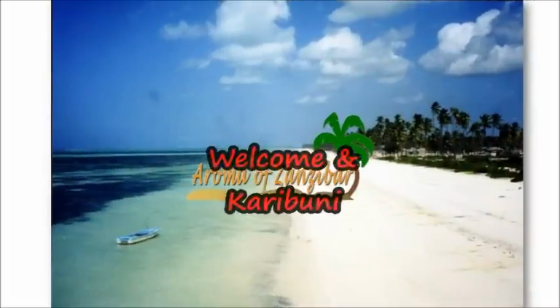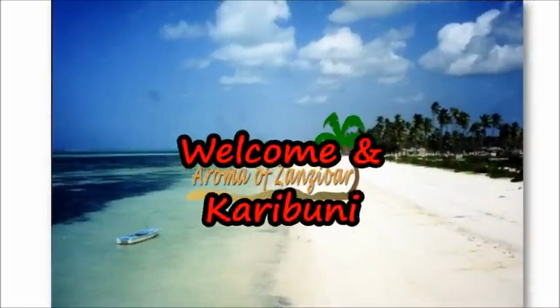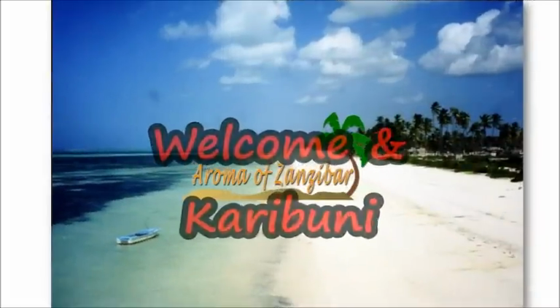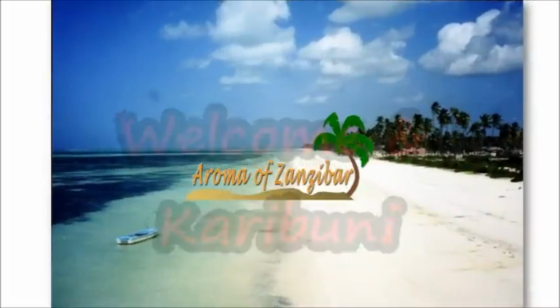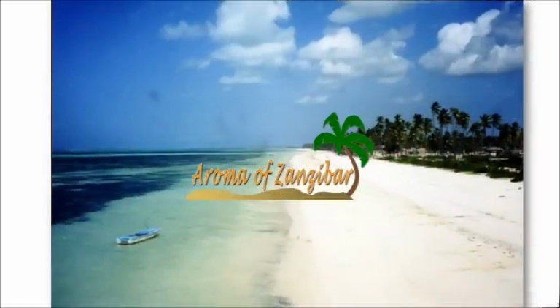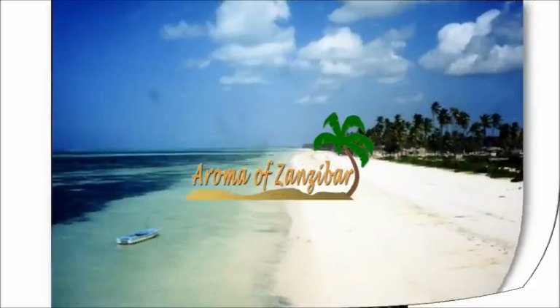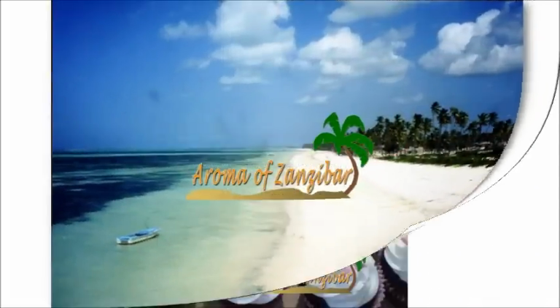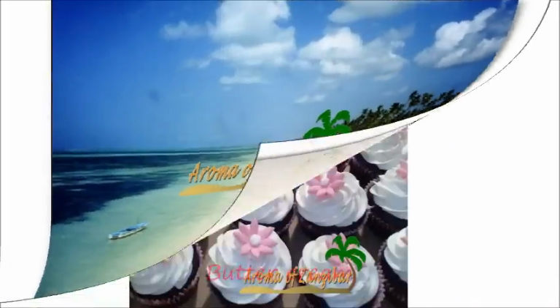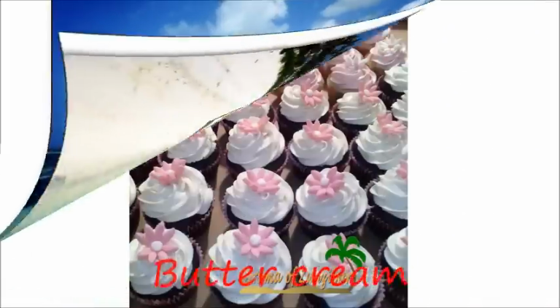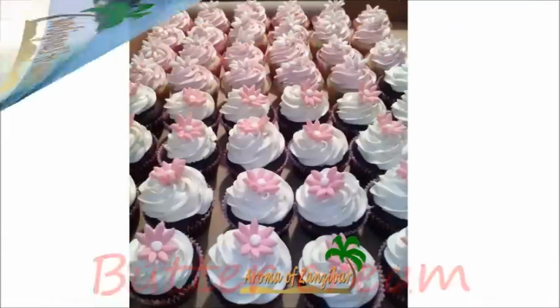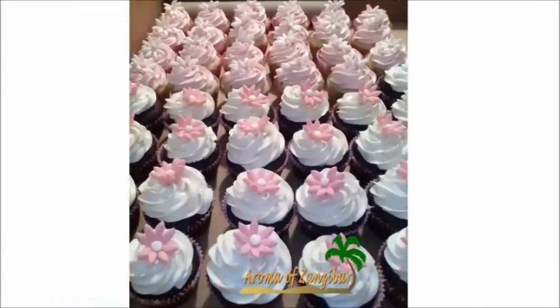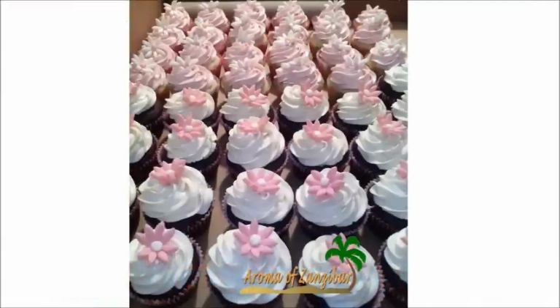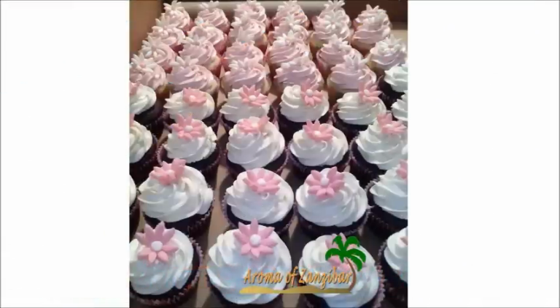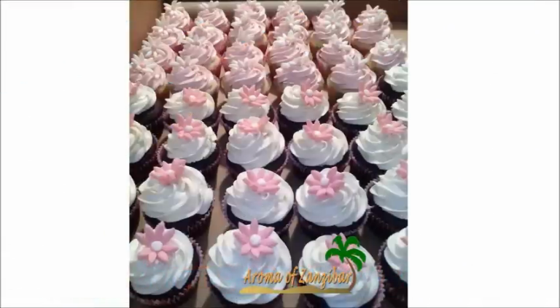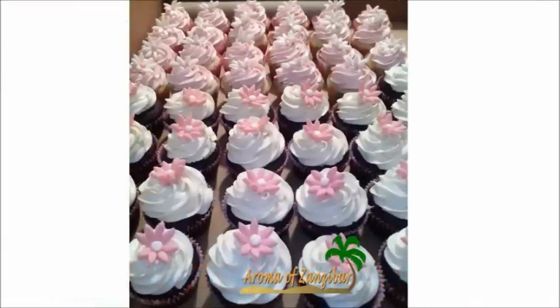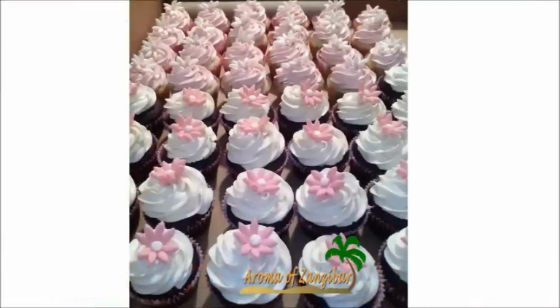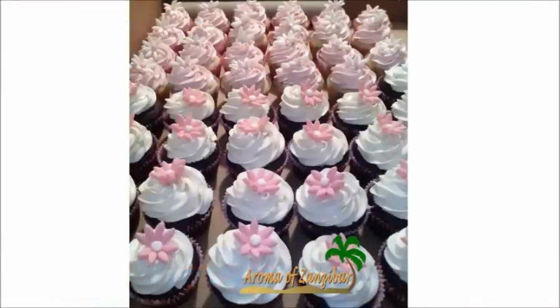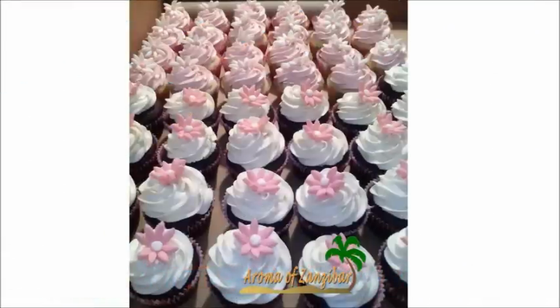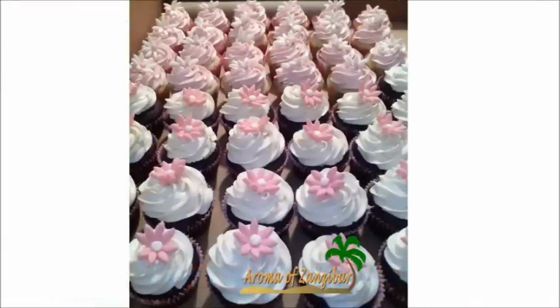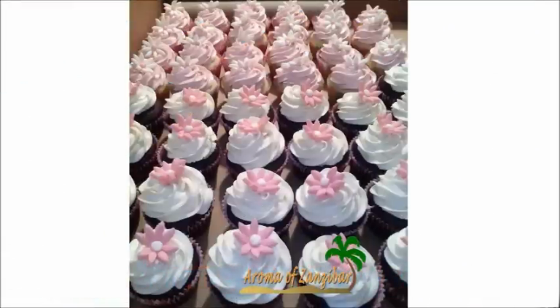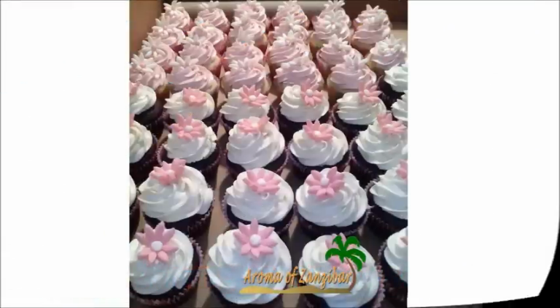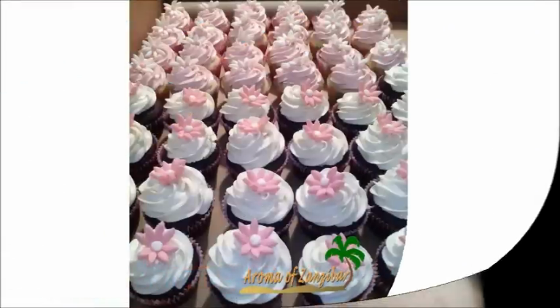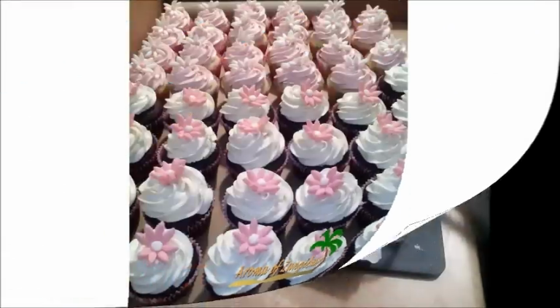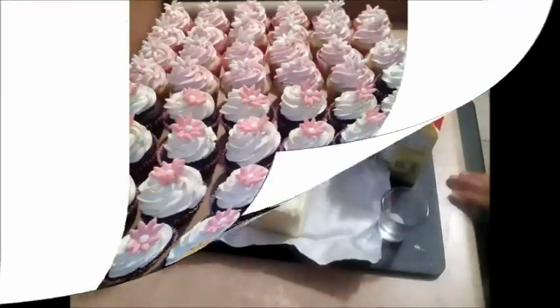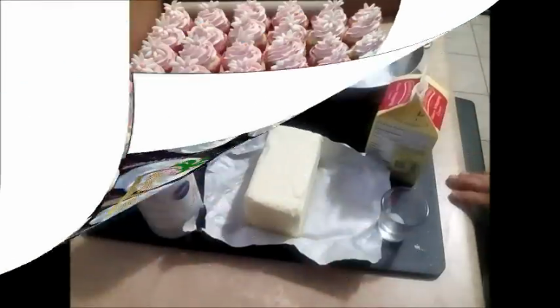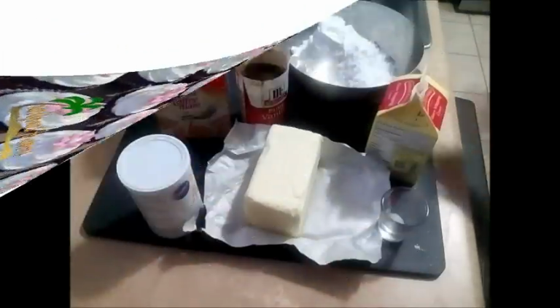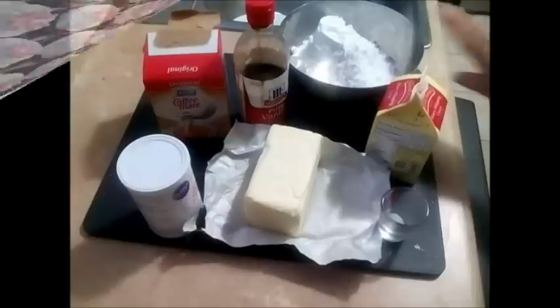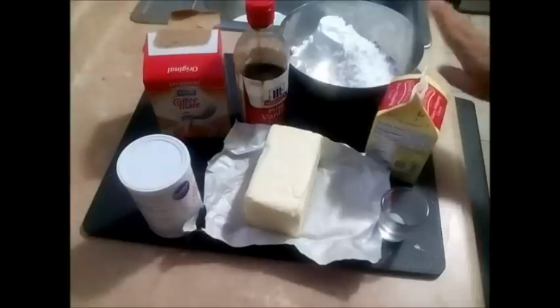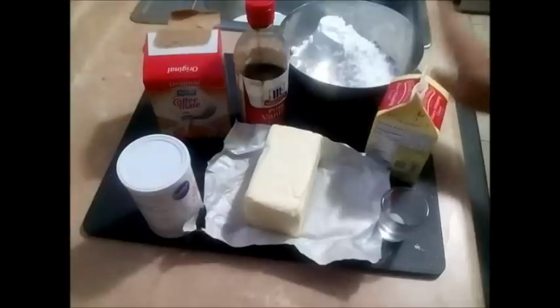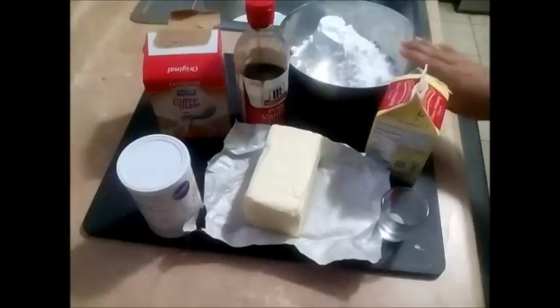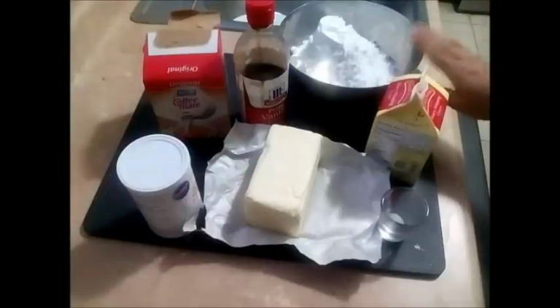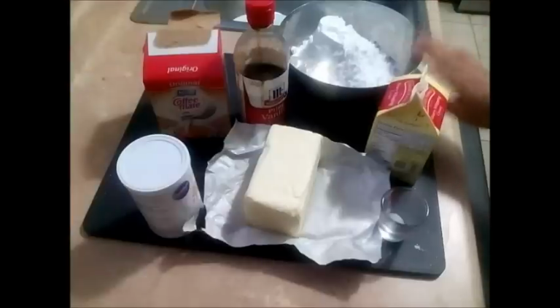Welcome and Karibuni to Aroma of Zanzibar. Today I am going to share with you how to make this simple basic buttercream.